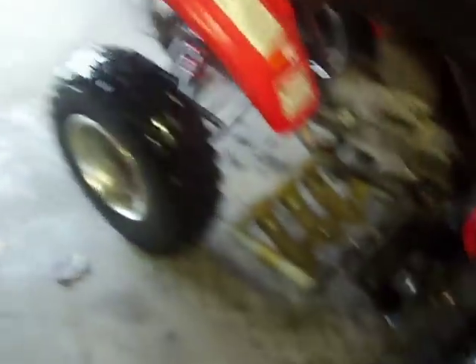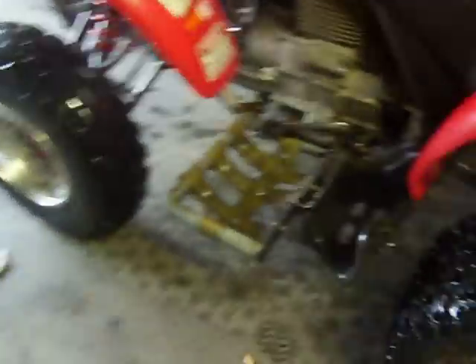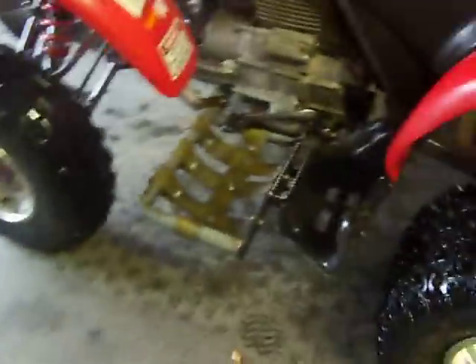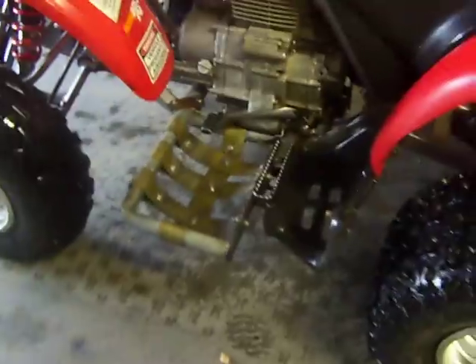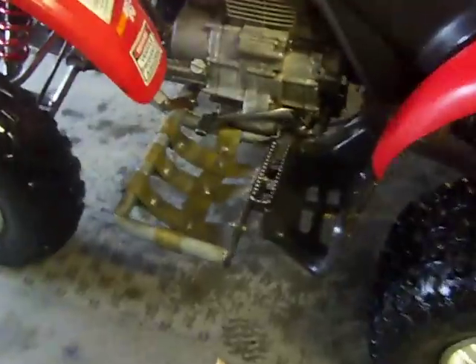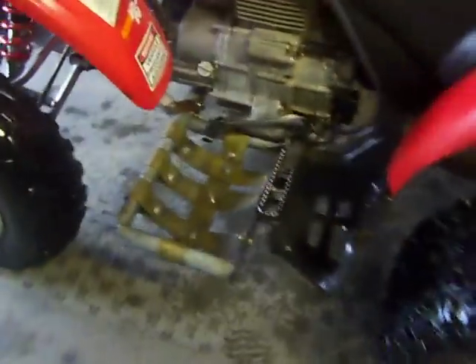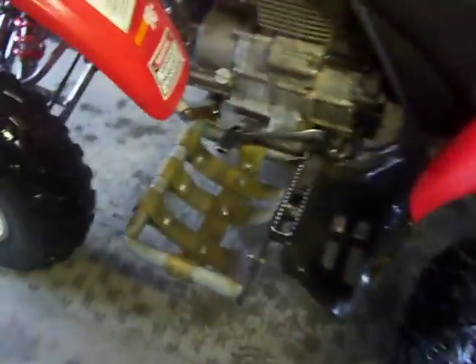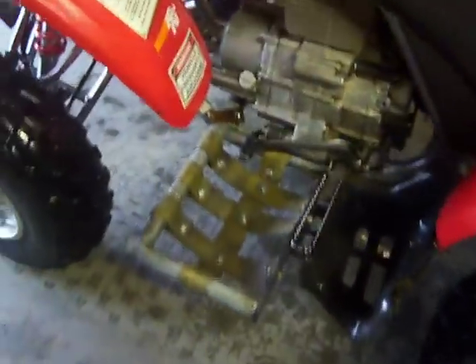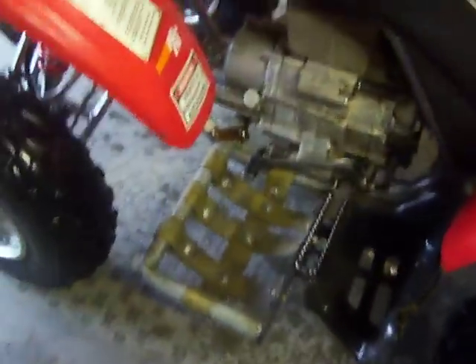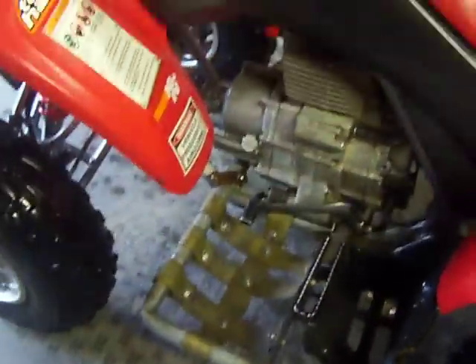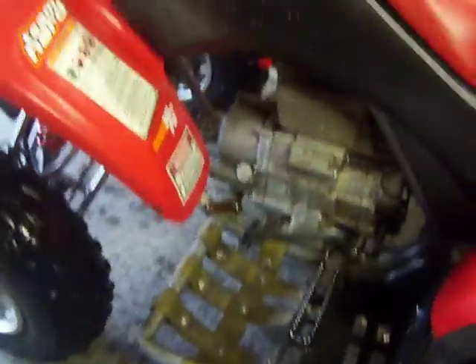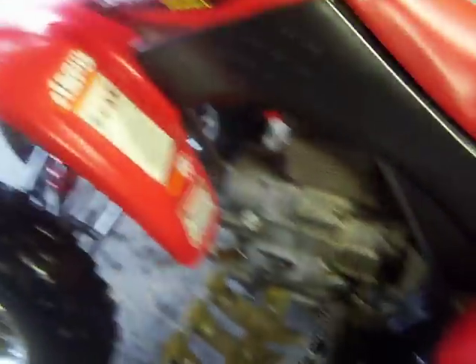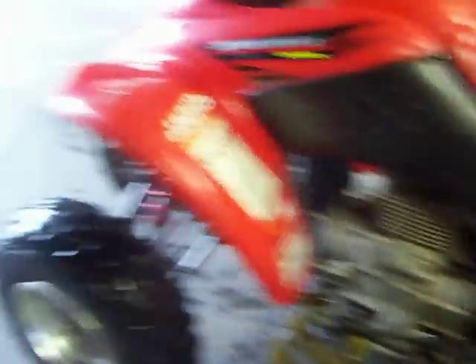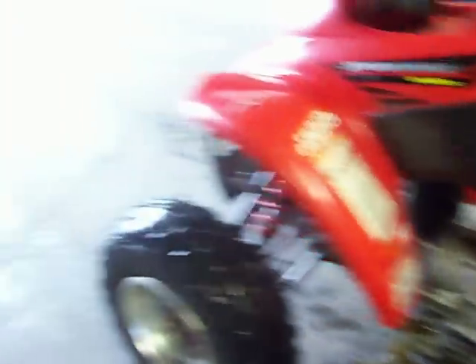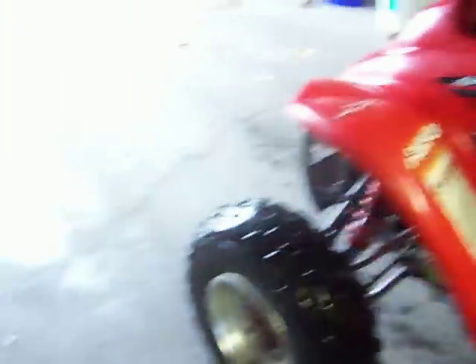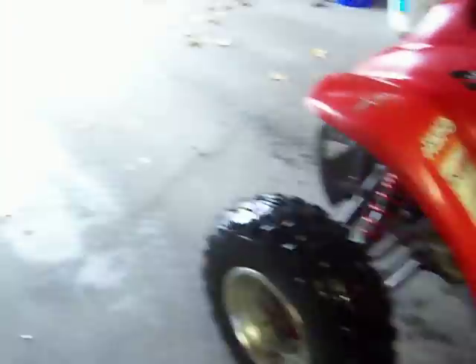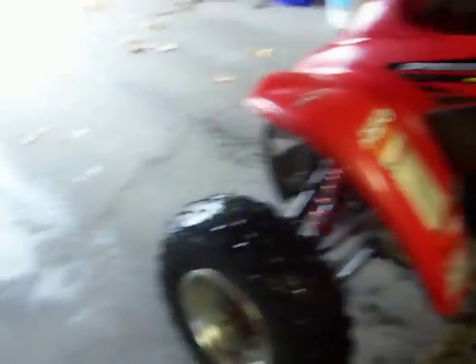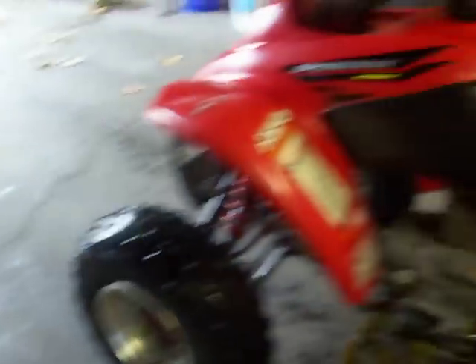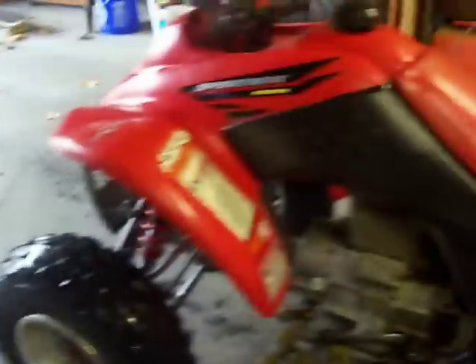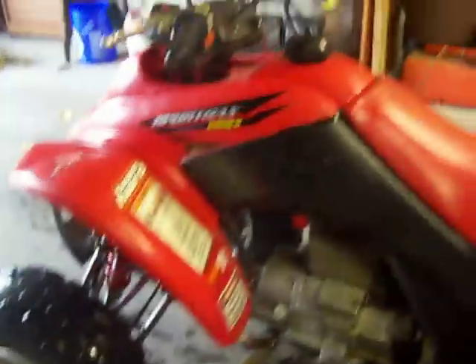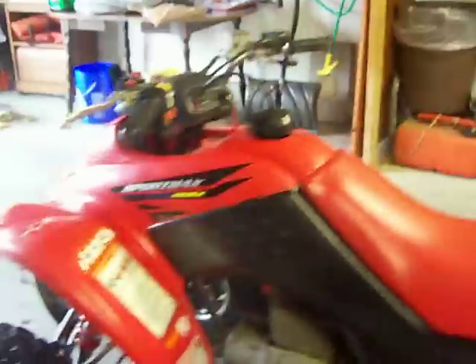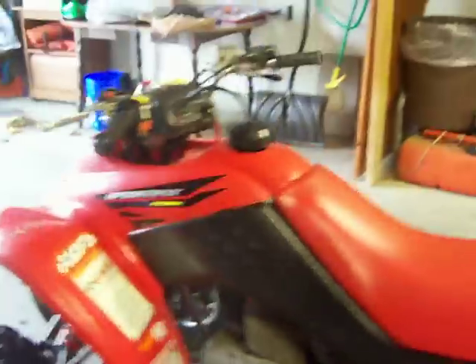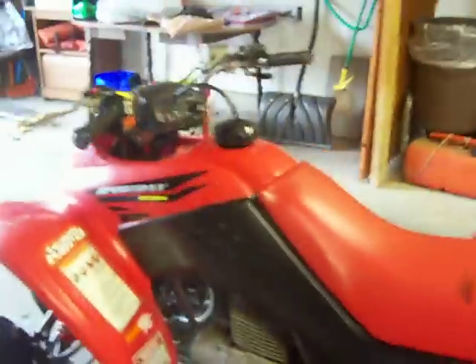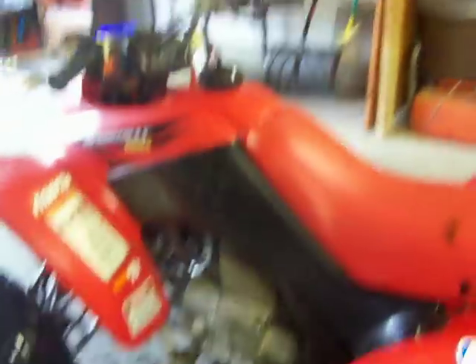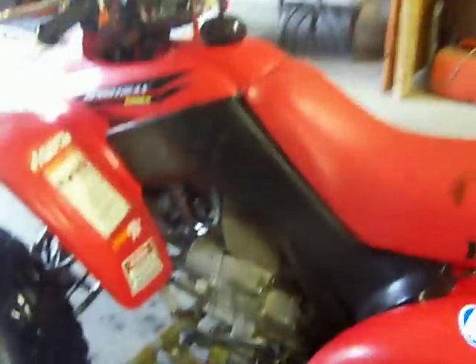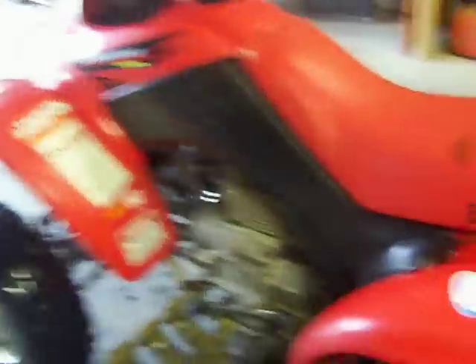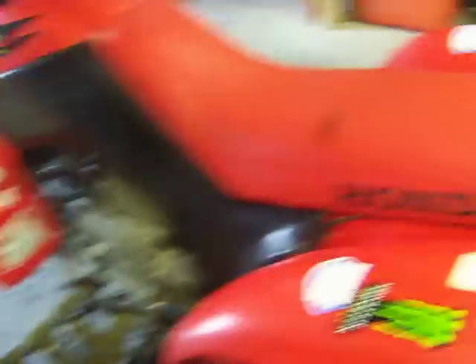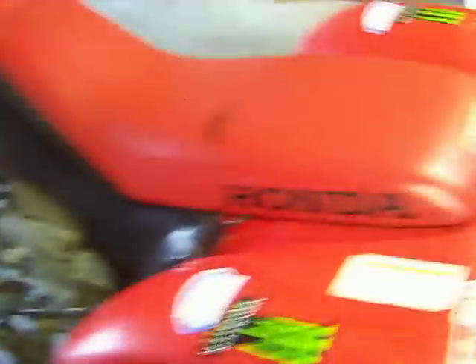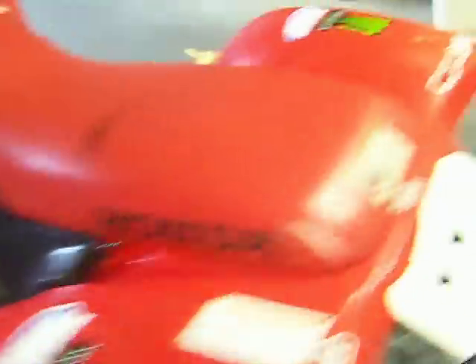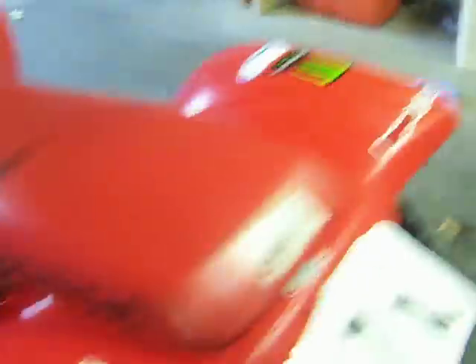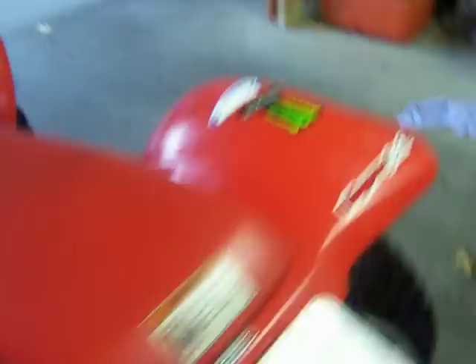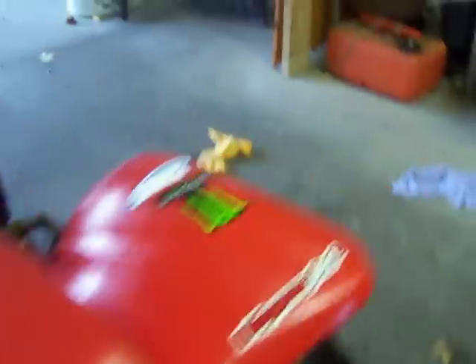Homemade Nerf bars. We're going to start it up.